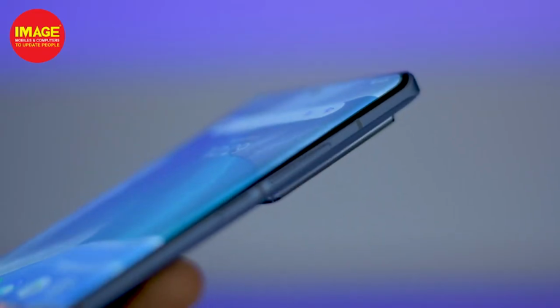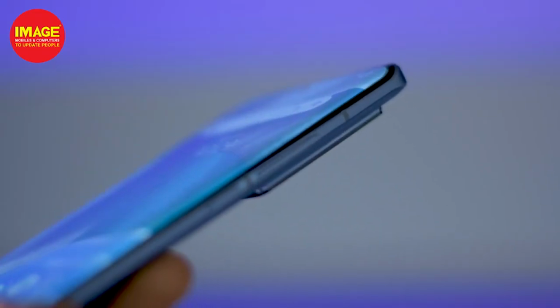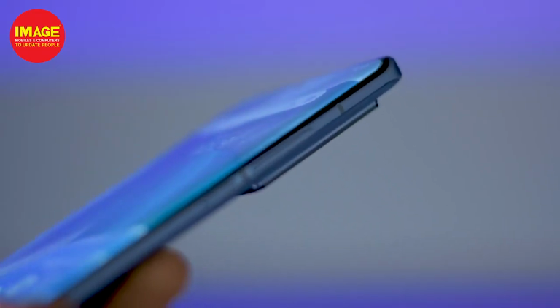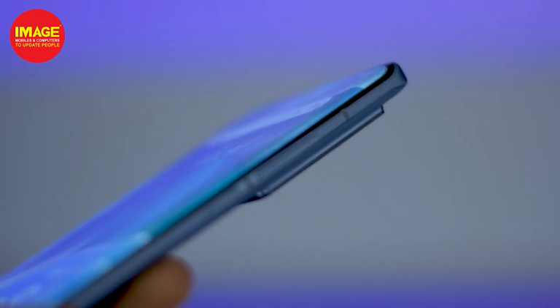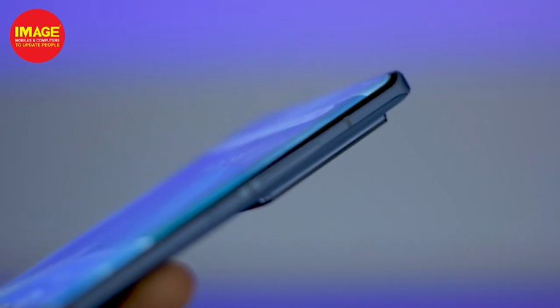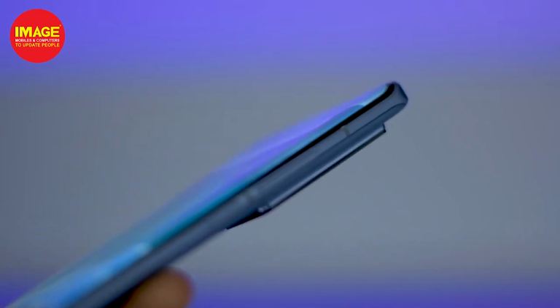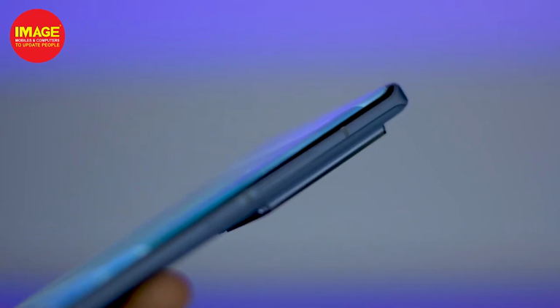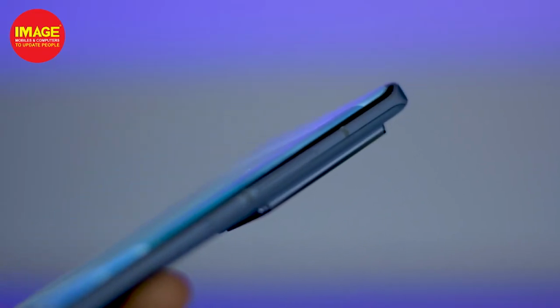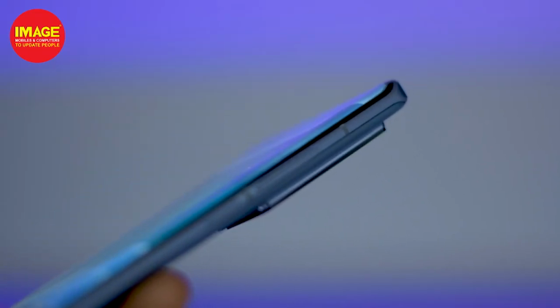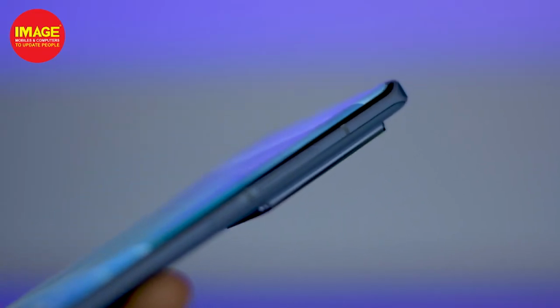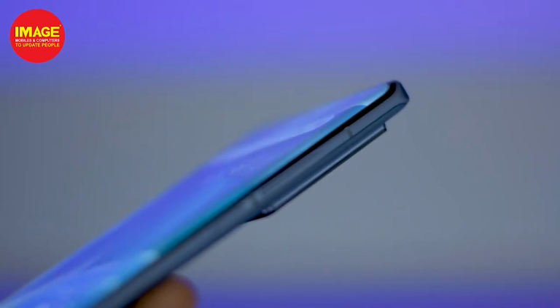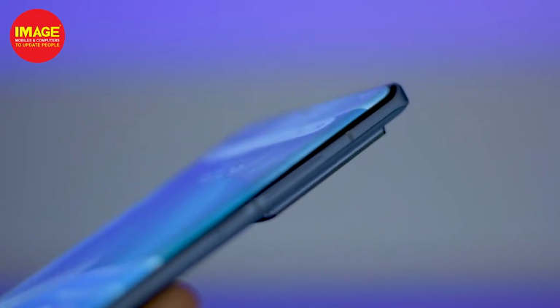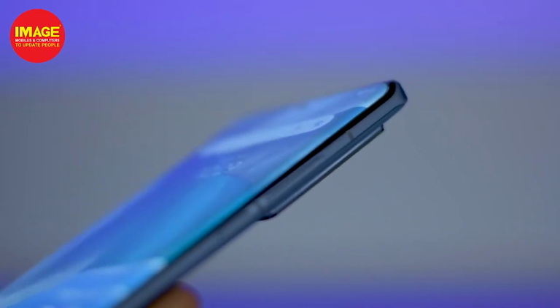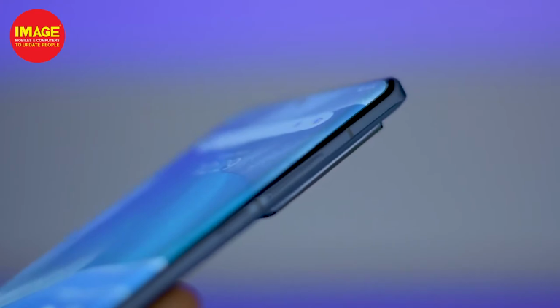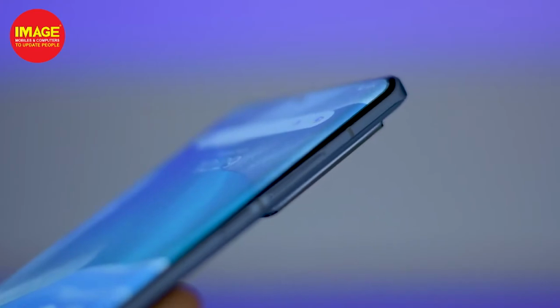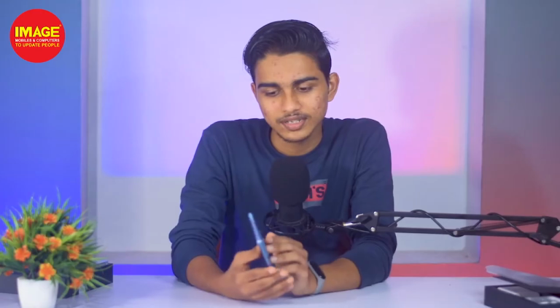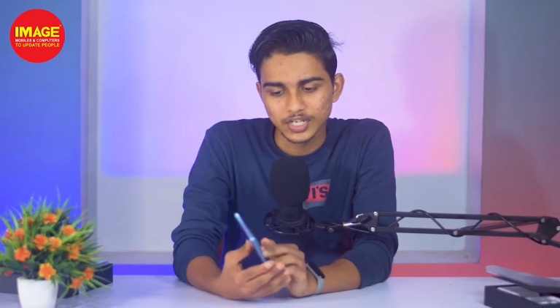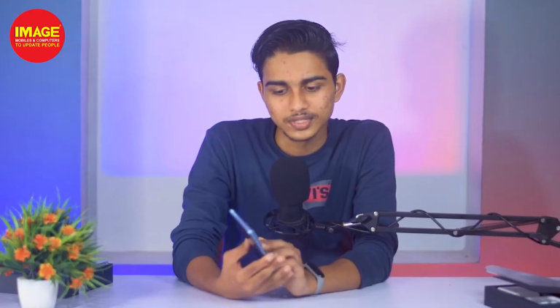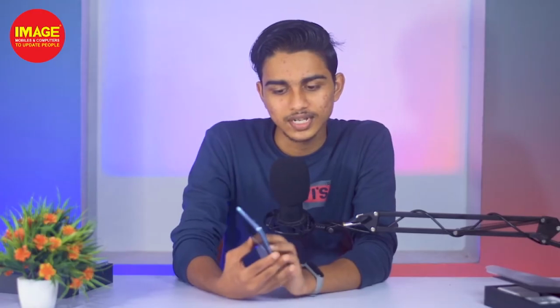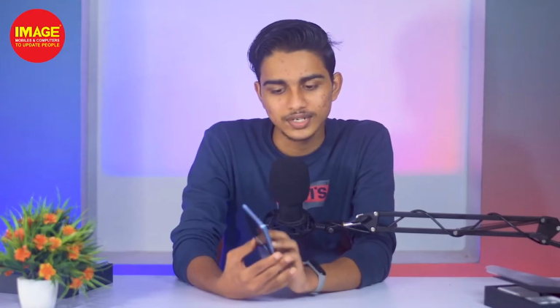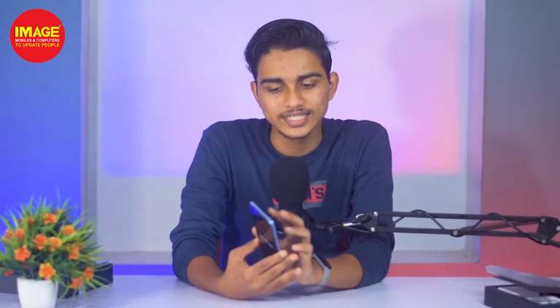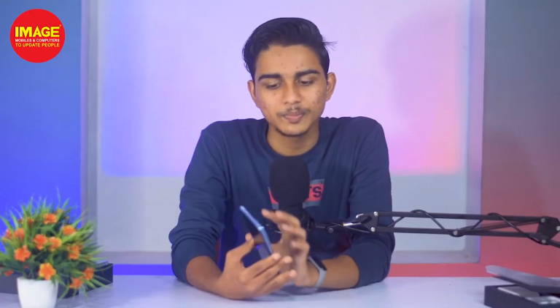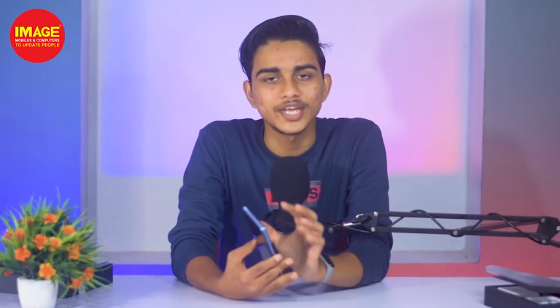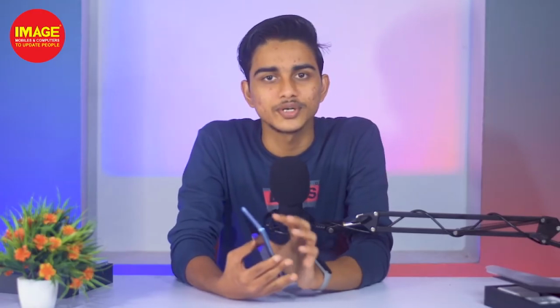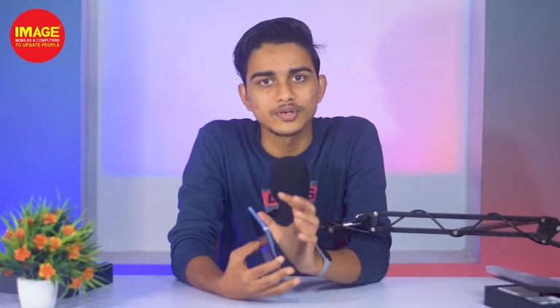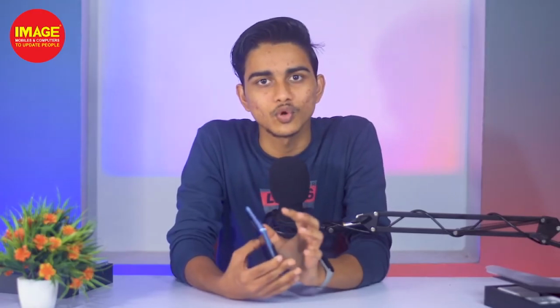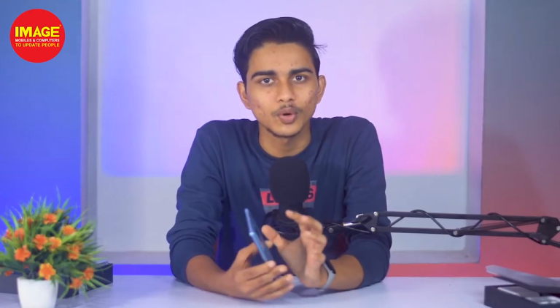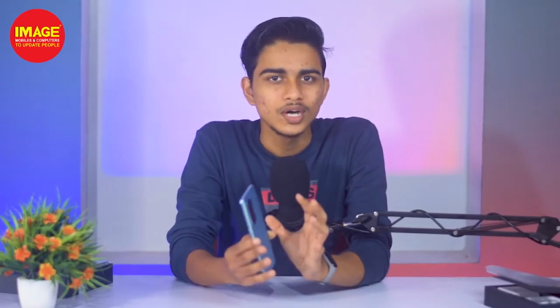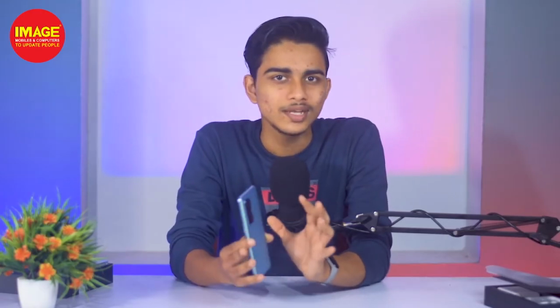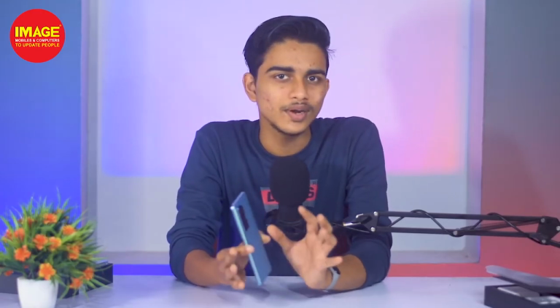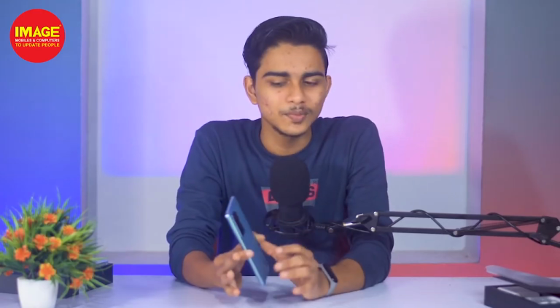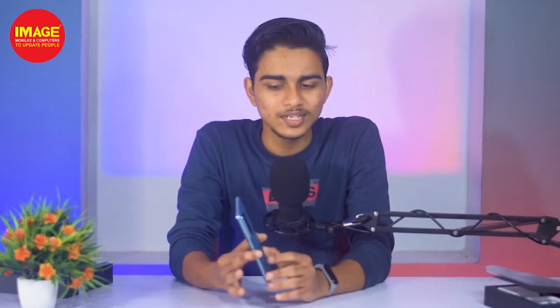The curved screen on the front looks great and adds an additional premium design element to the phone.